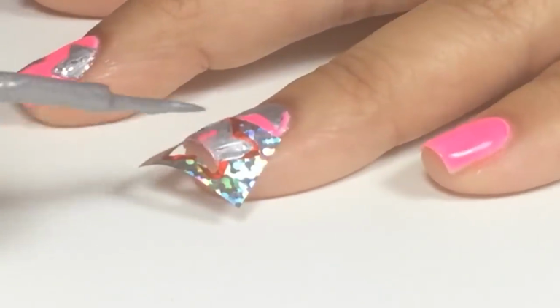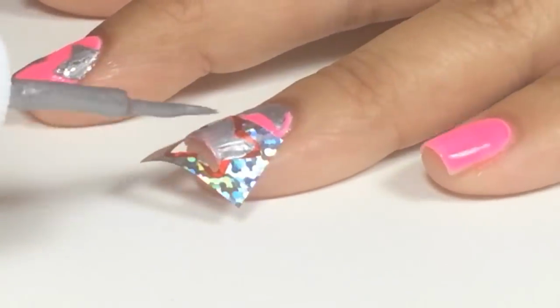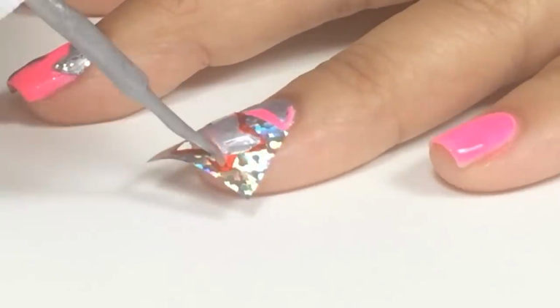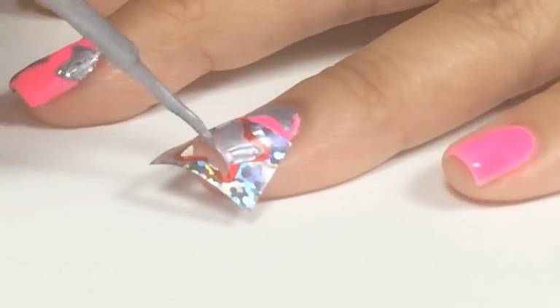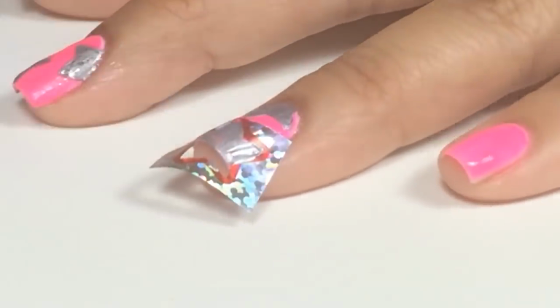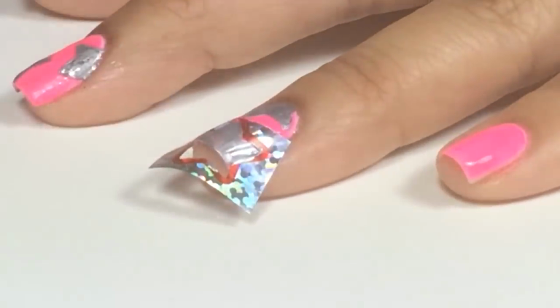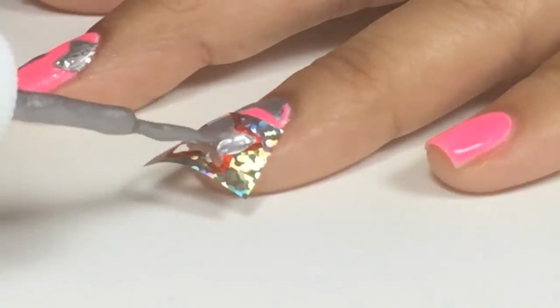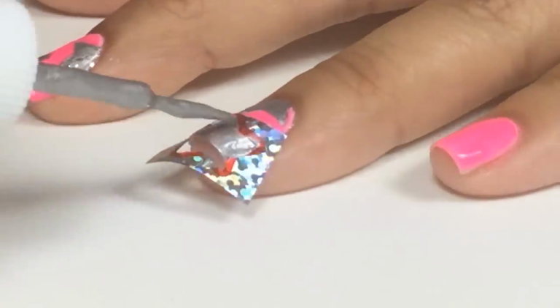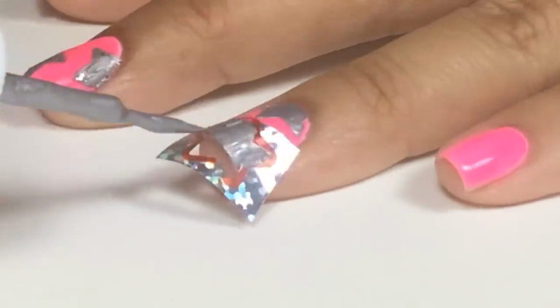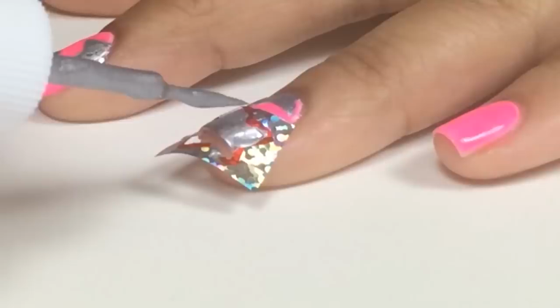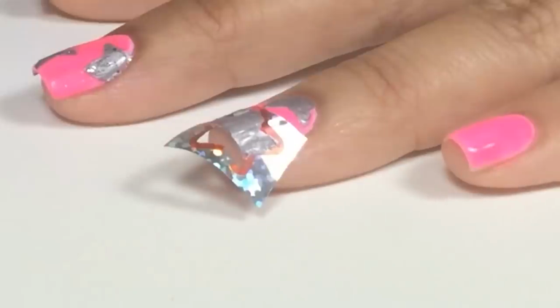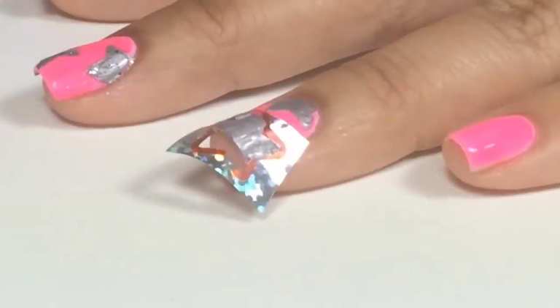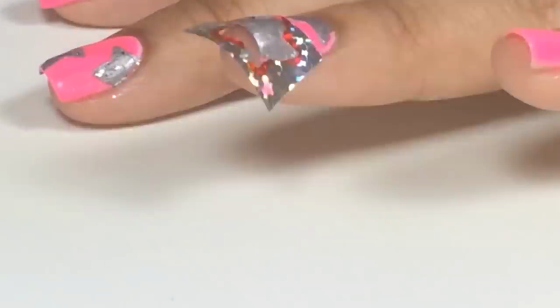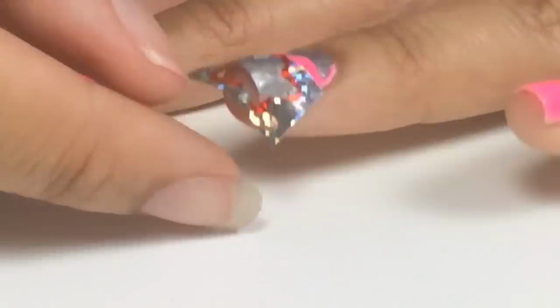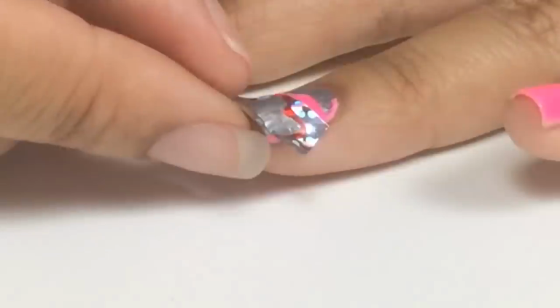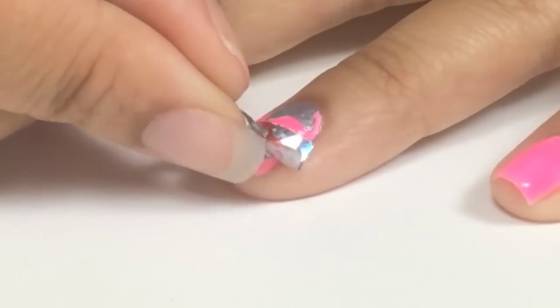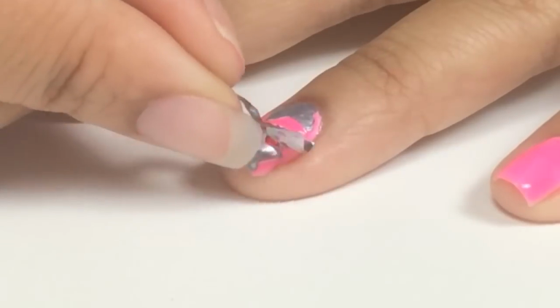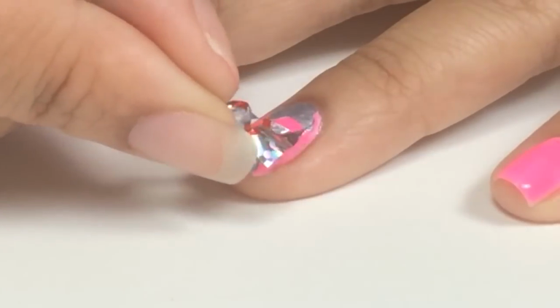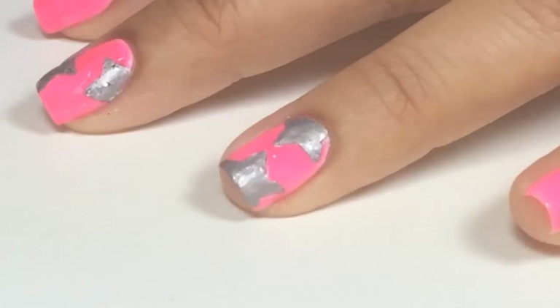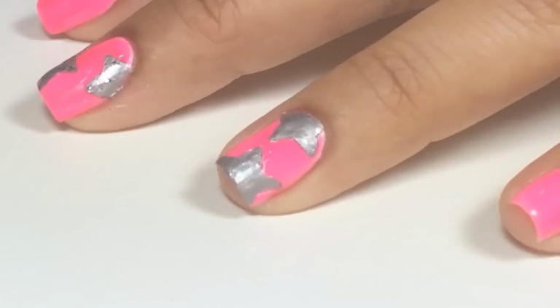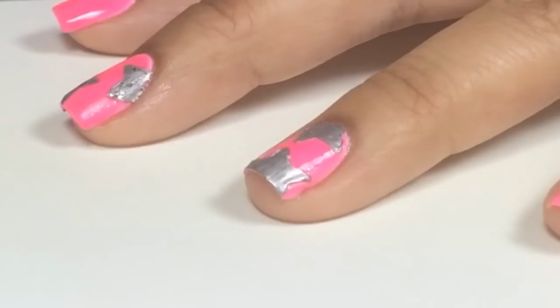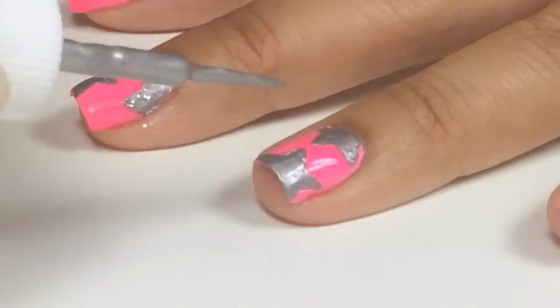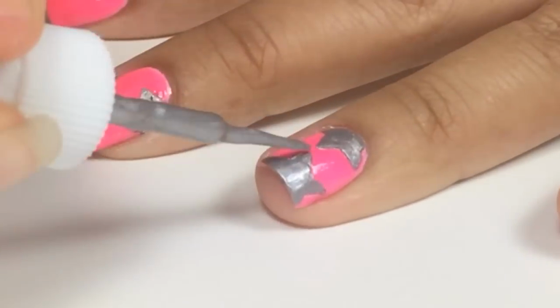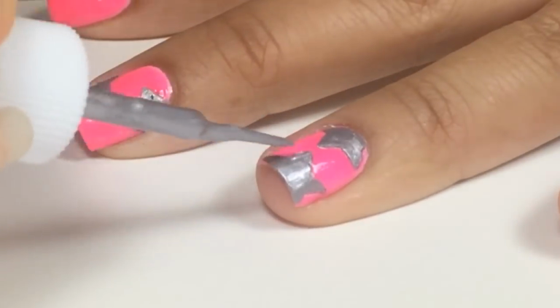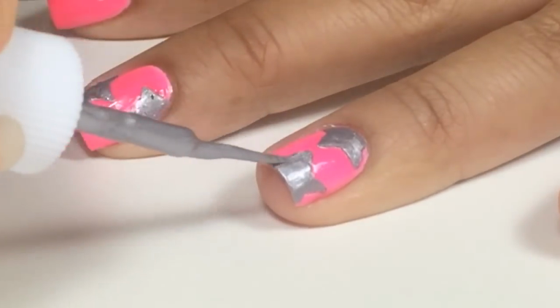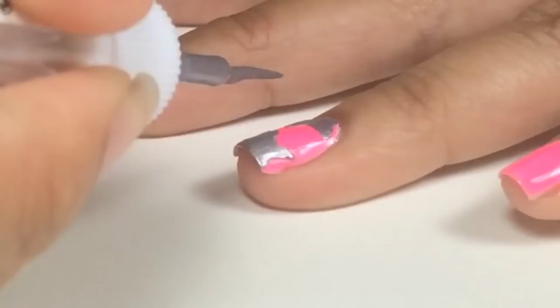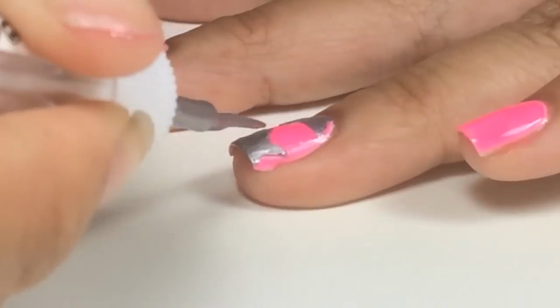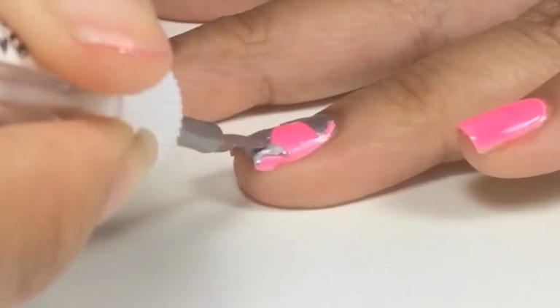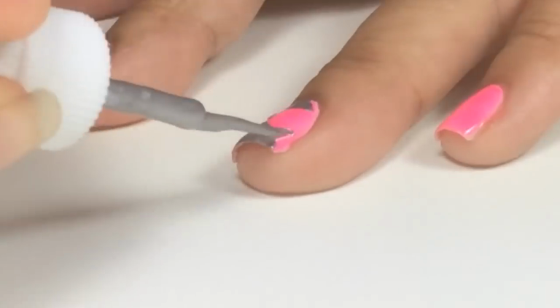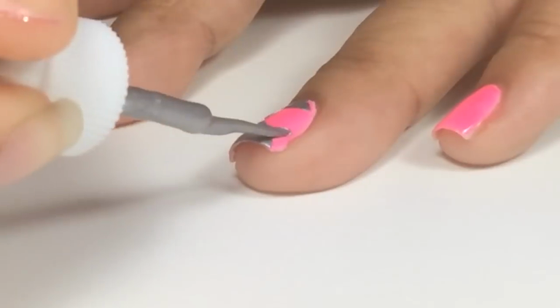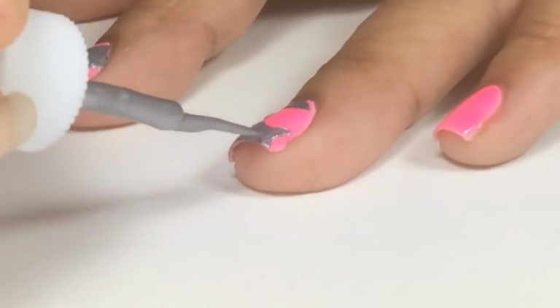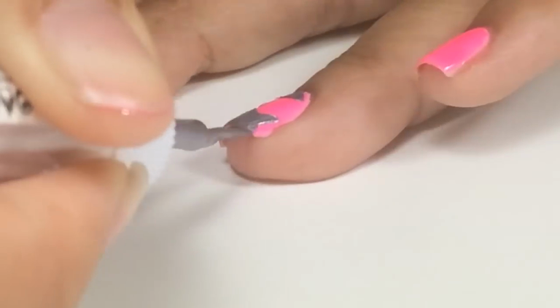Again, while it's wet, peel off quickly. And touch up again.